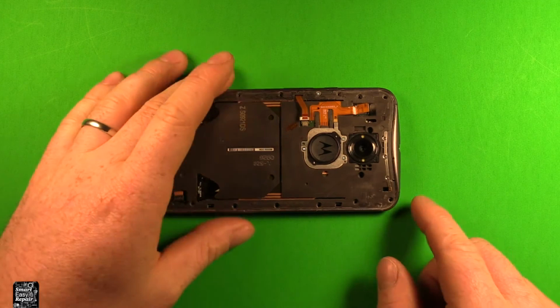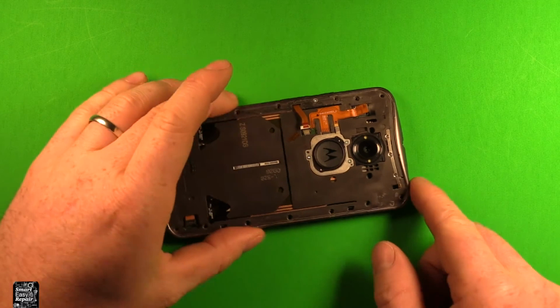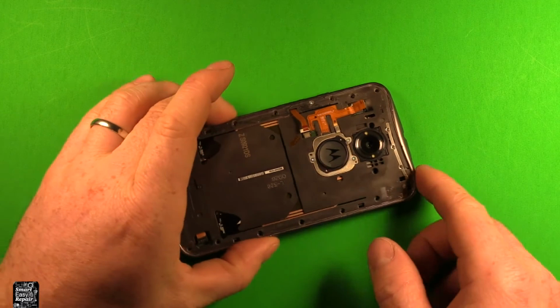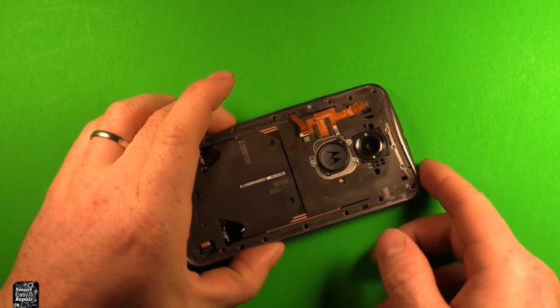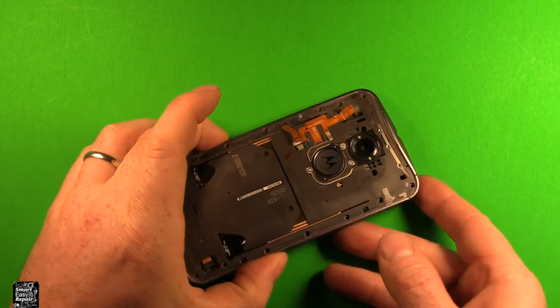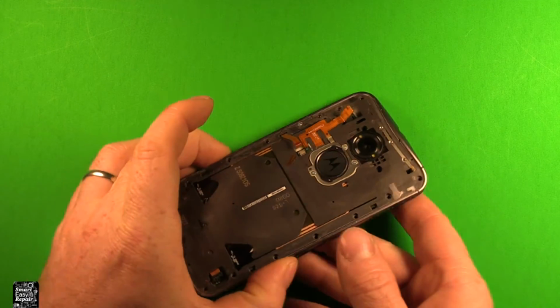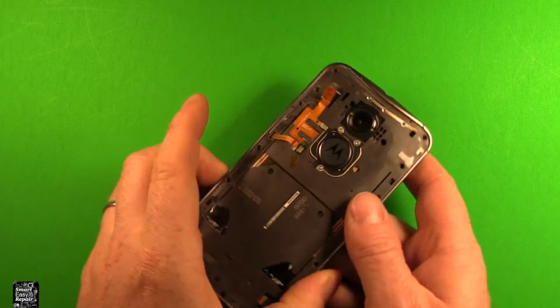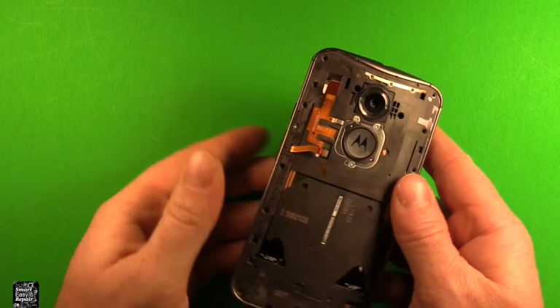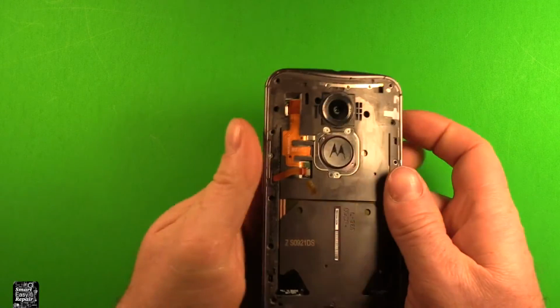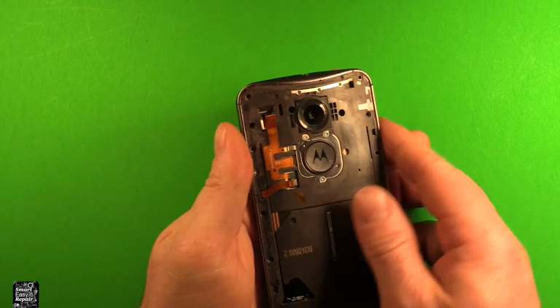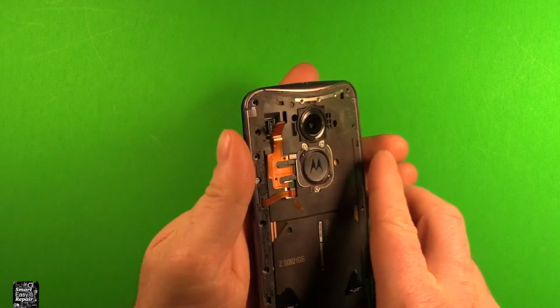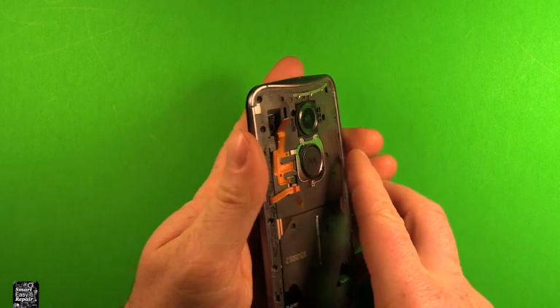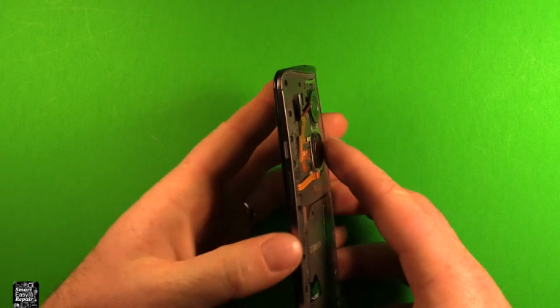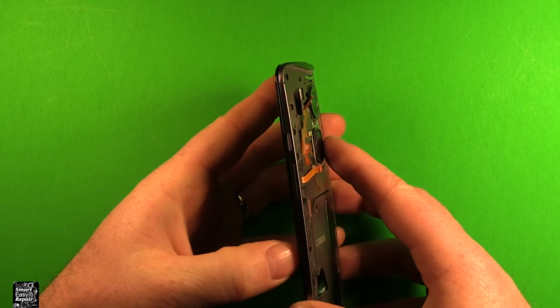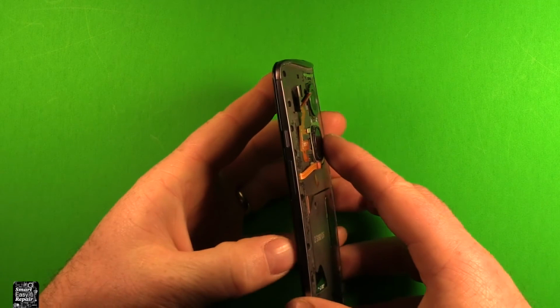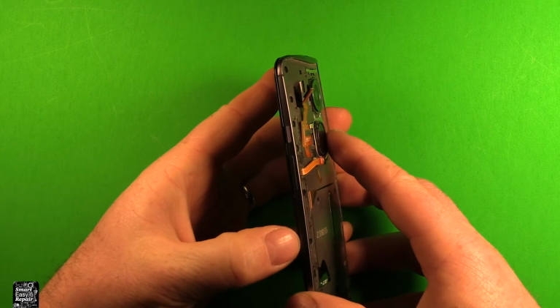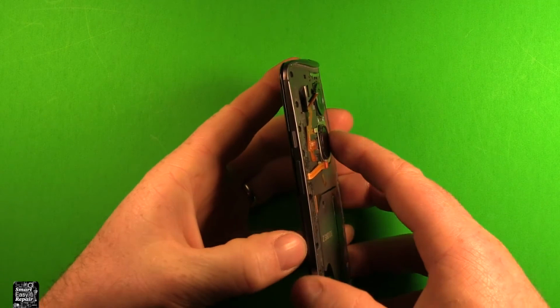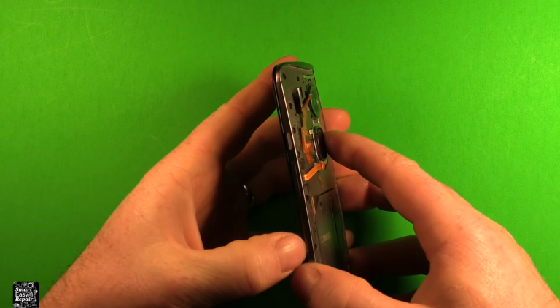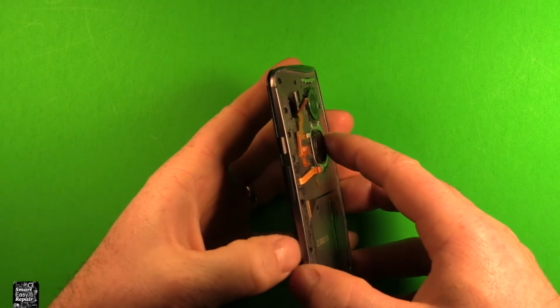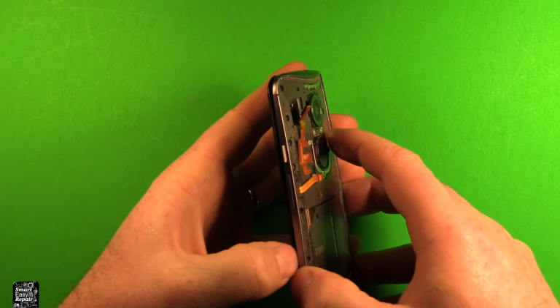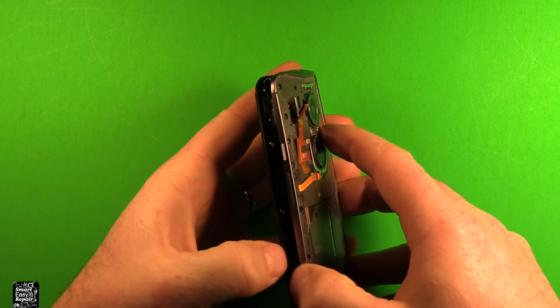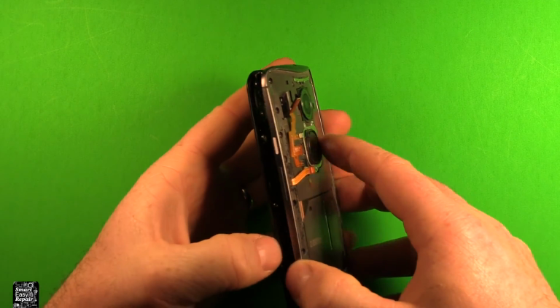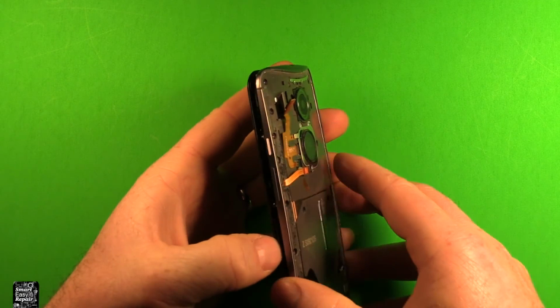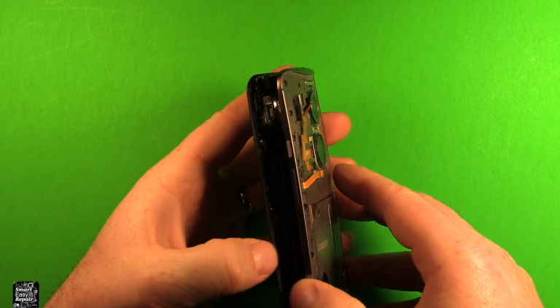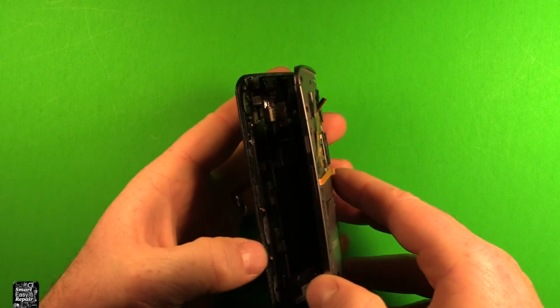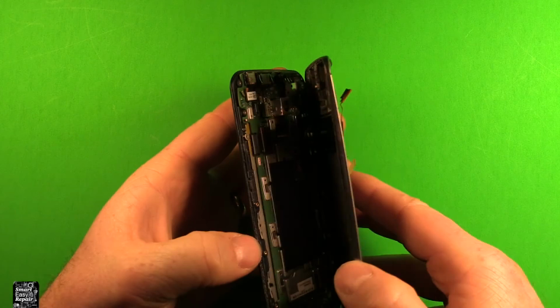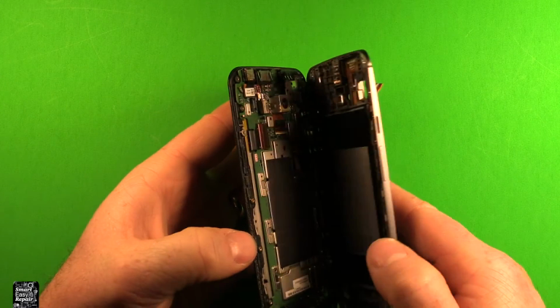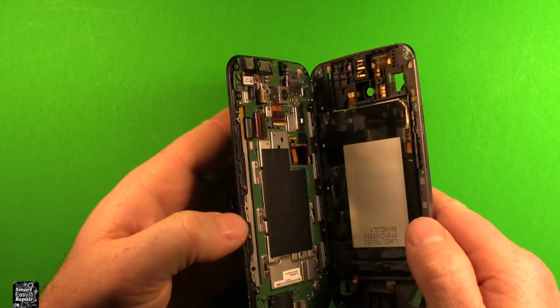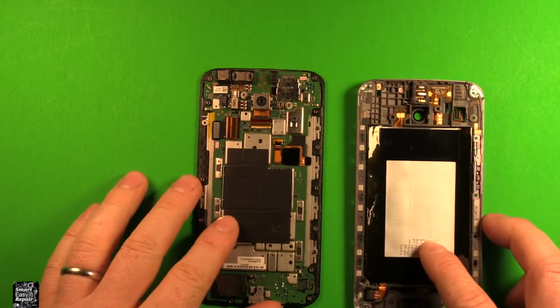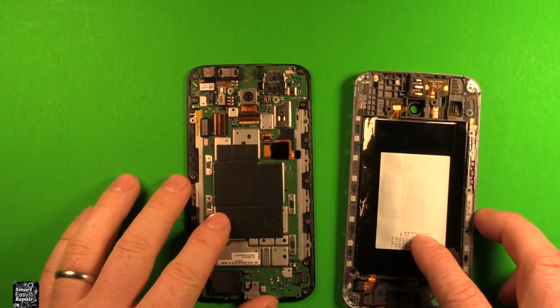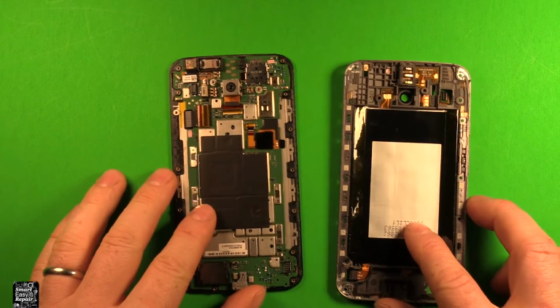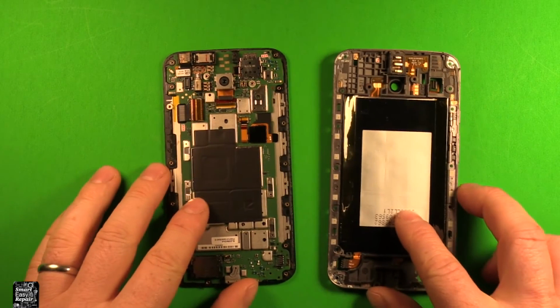Now just grab this and start separating the two halves. It should come right apart just like that.